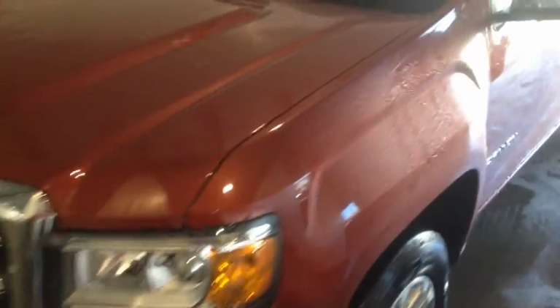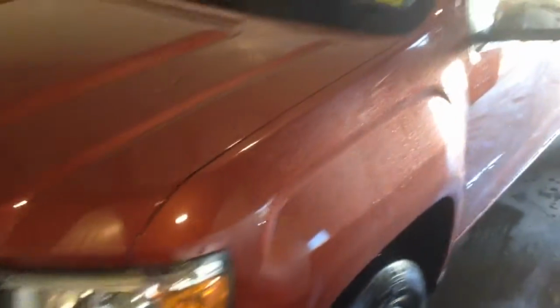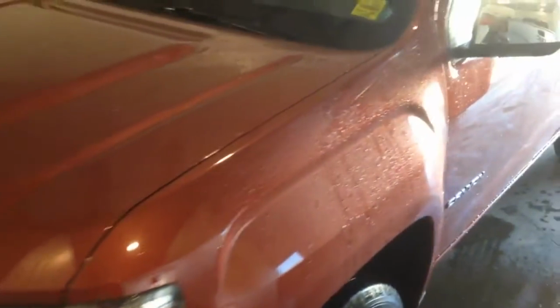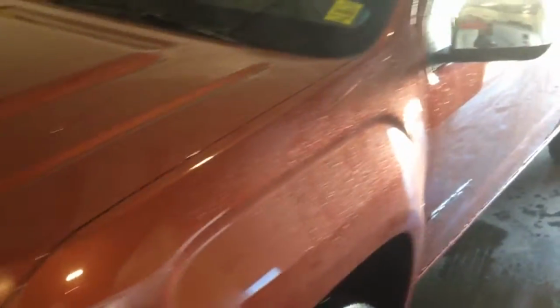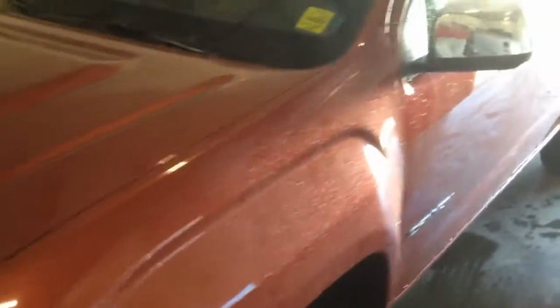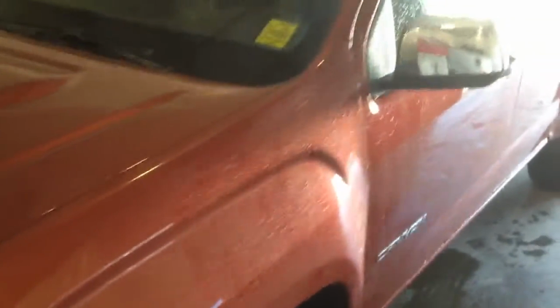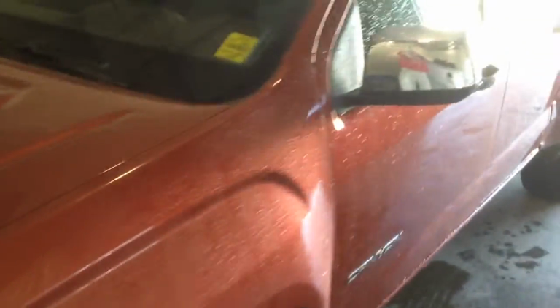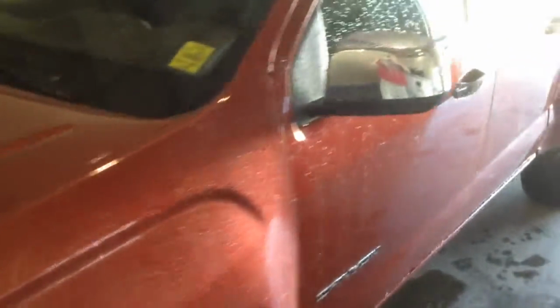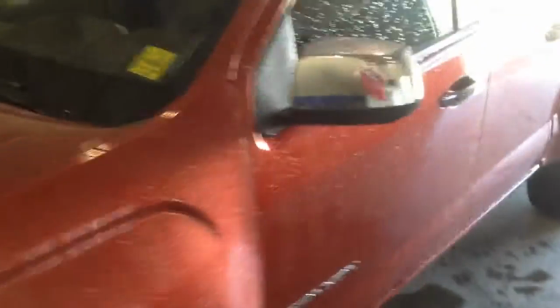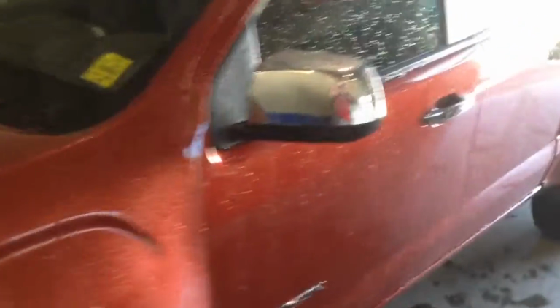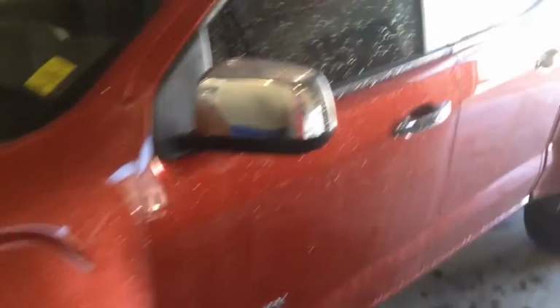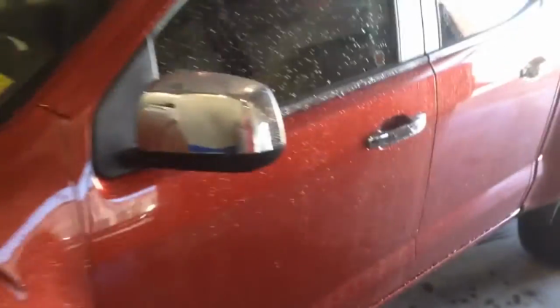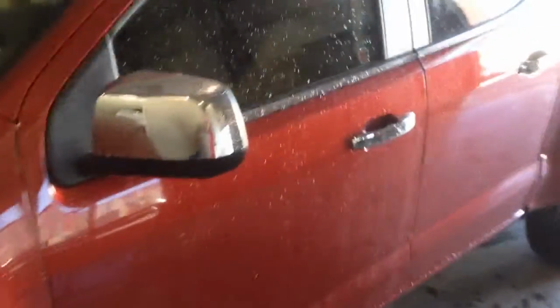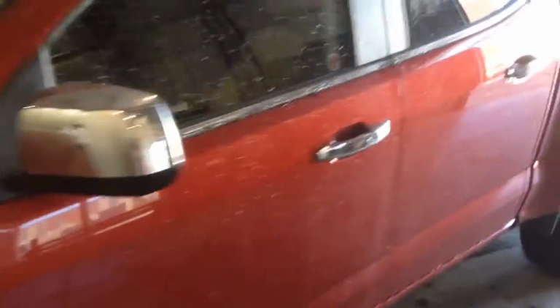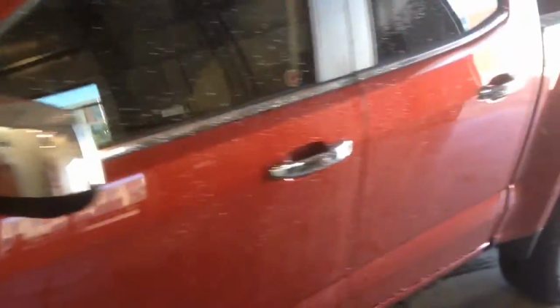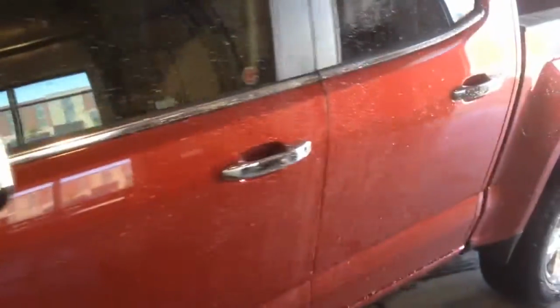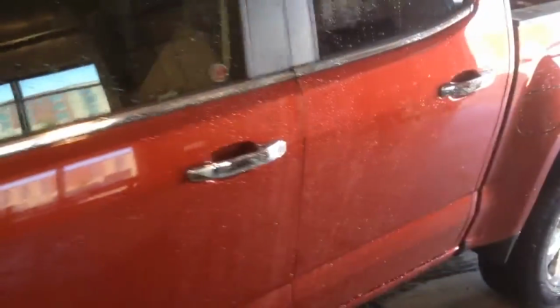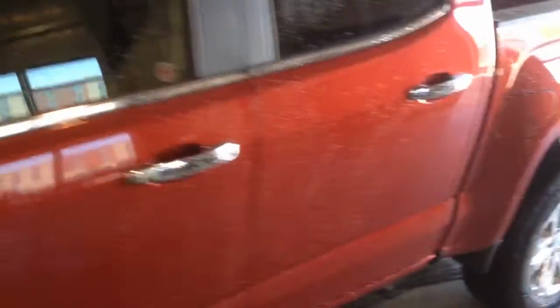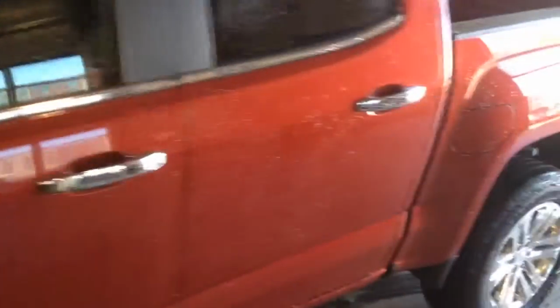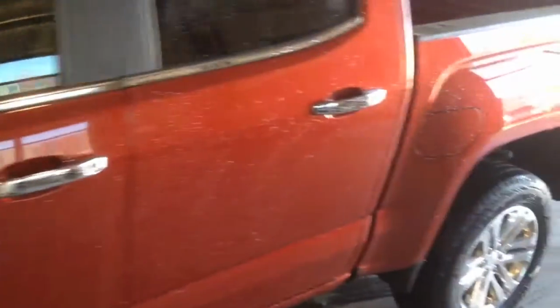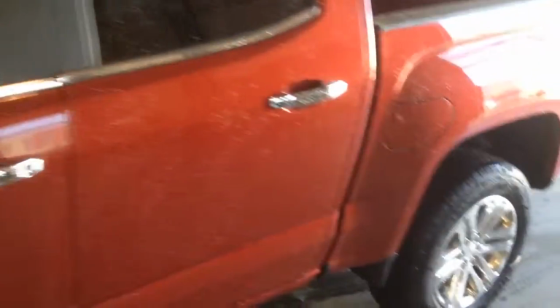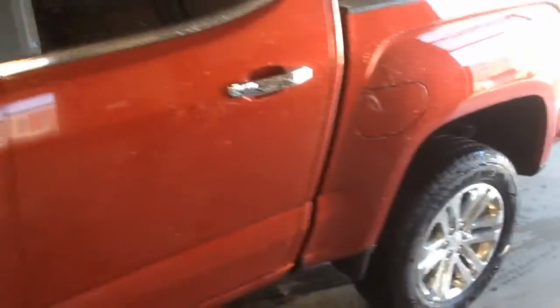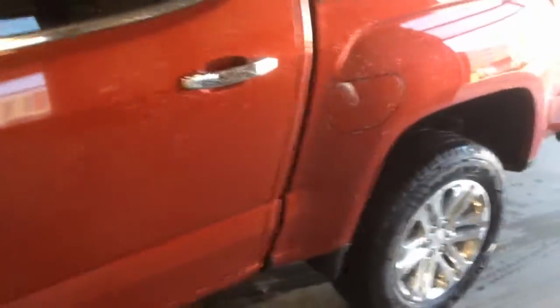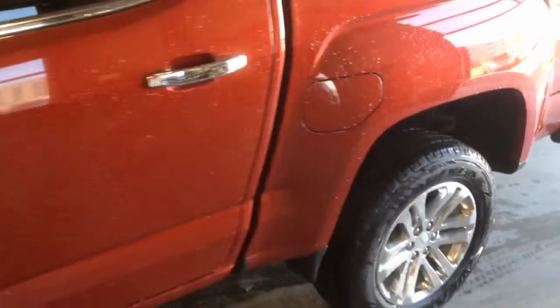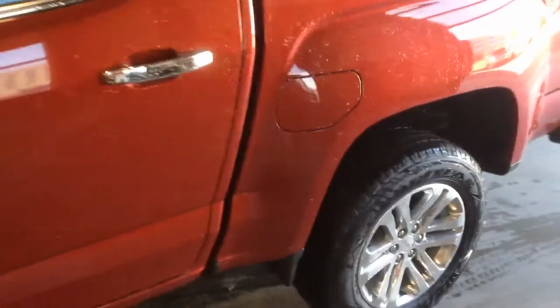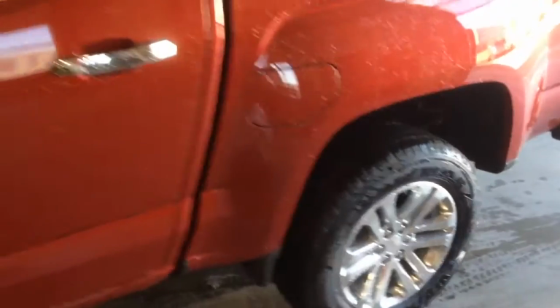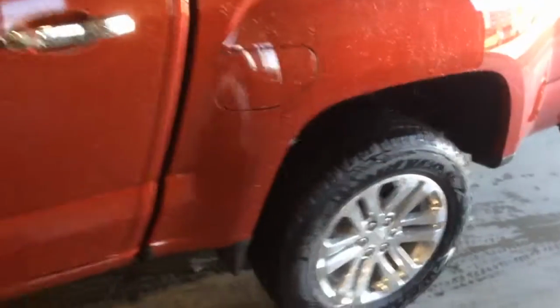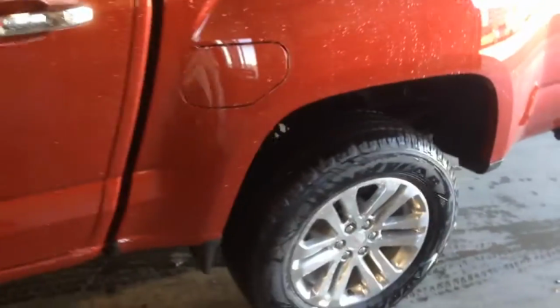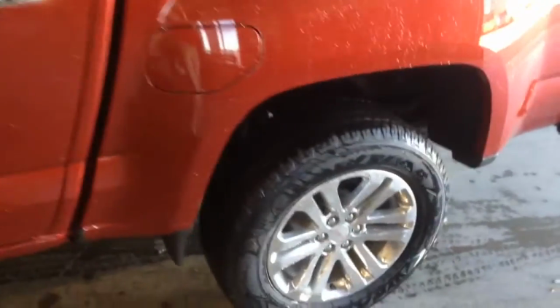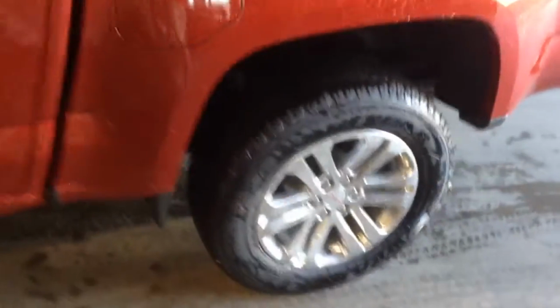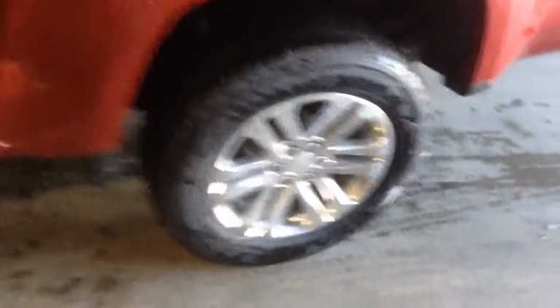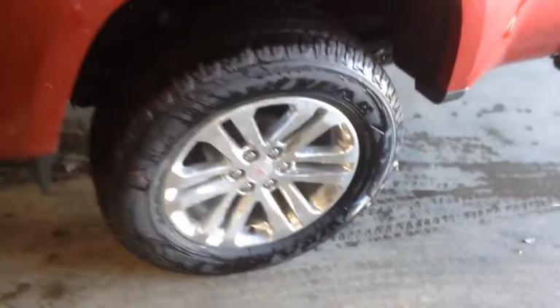Welcome to Davis Chevrolet. This is a 2015 GMC Canyon SLT in the color red.